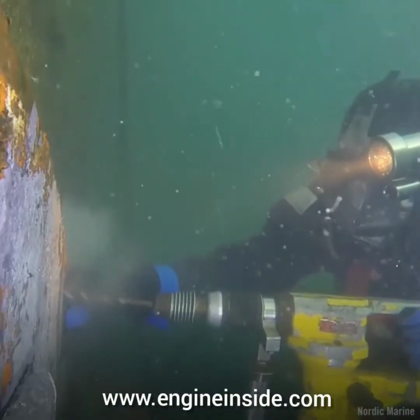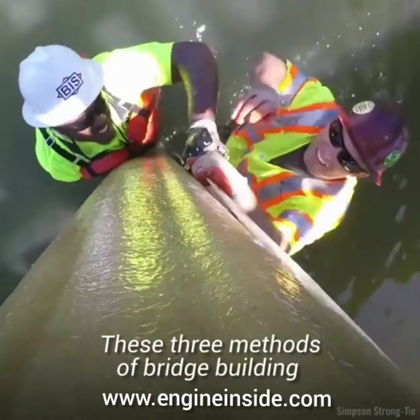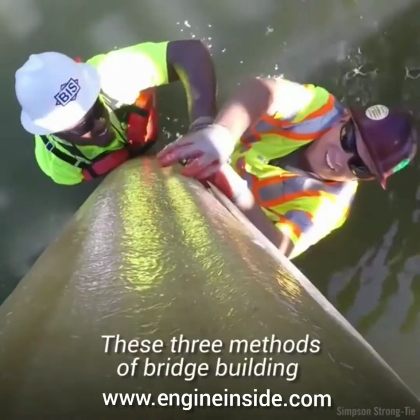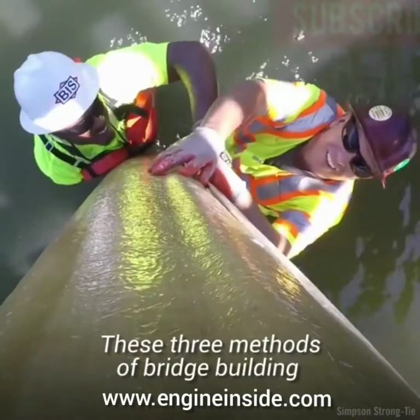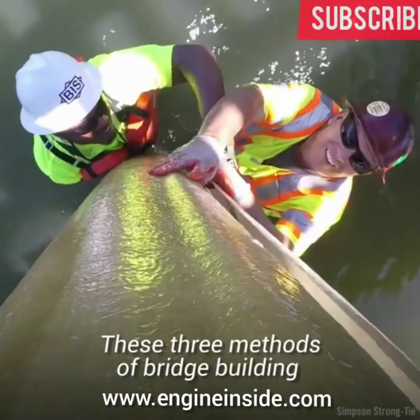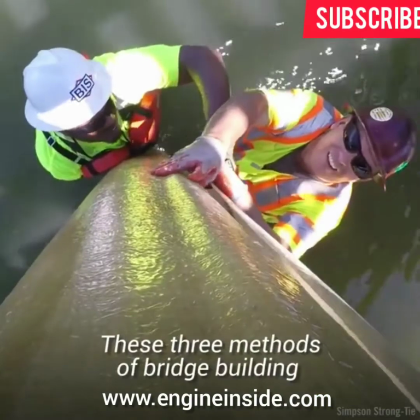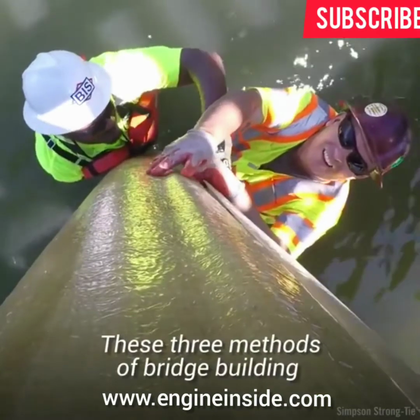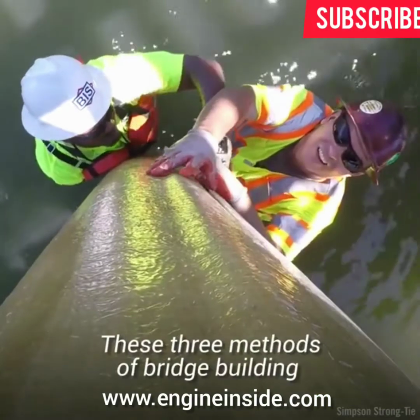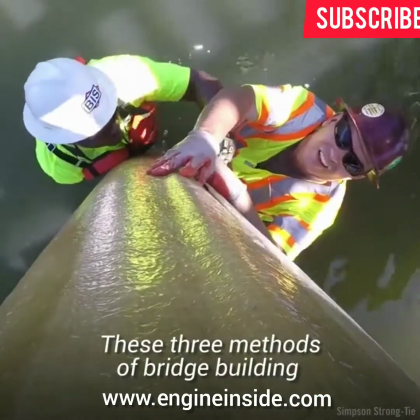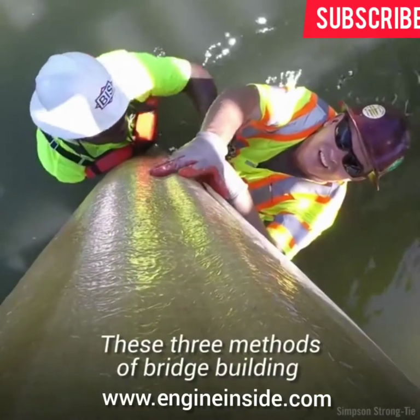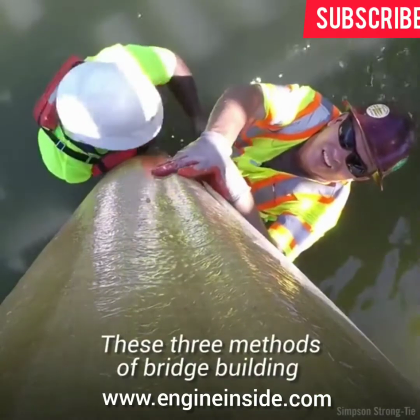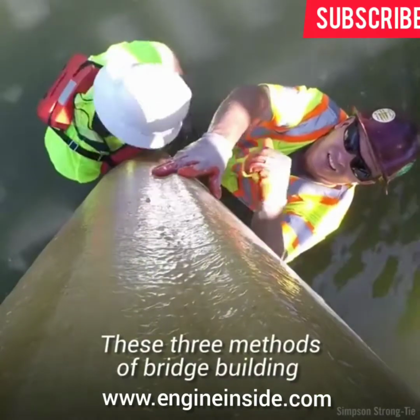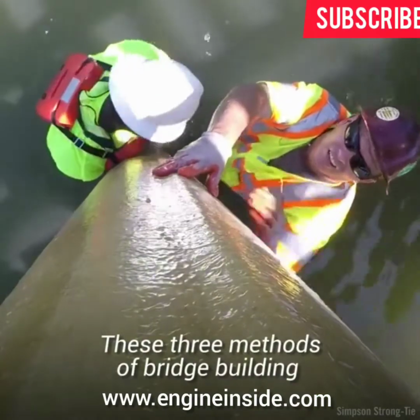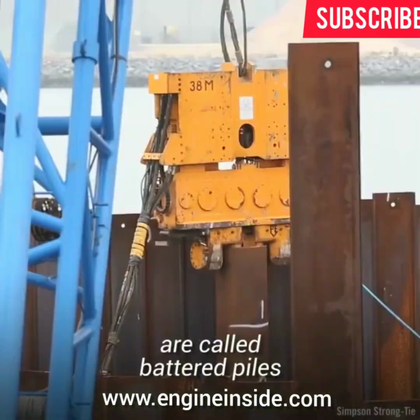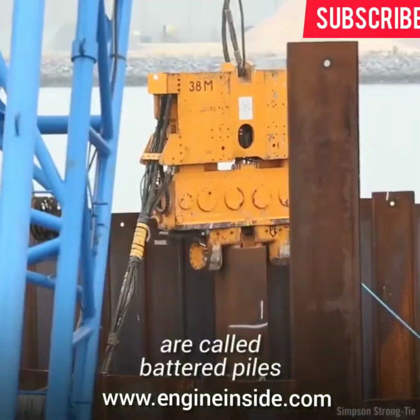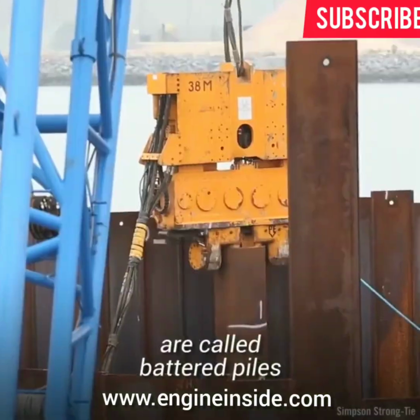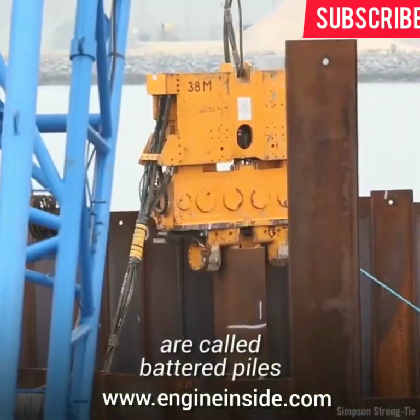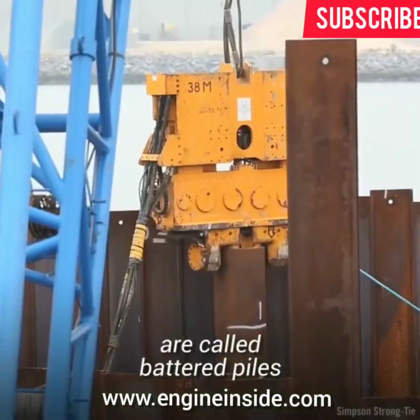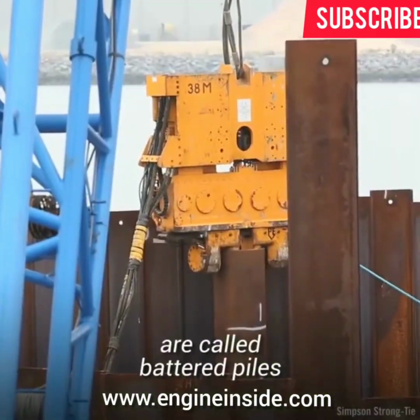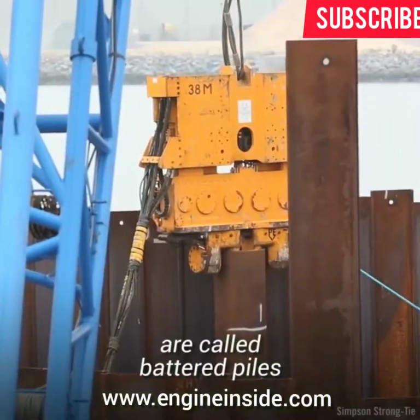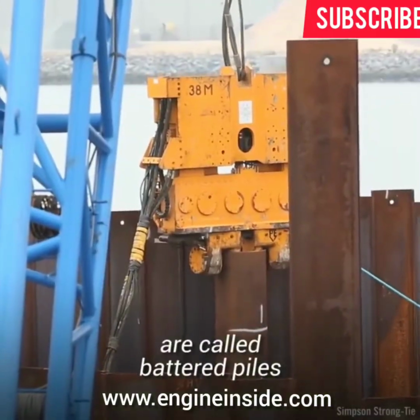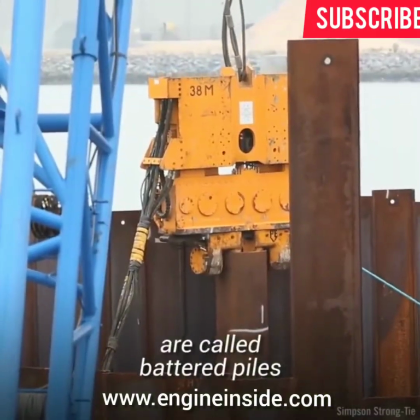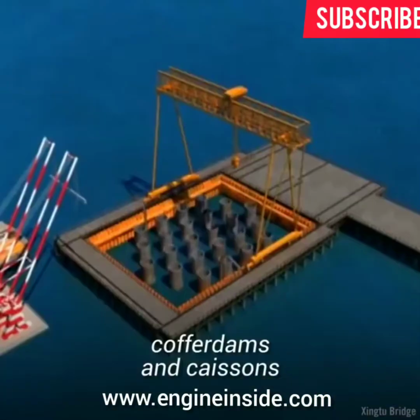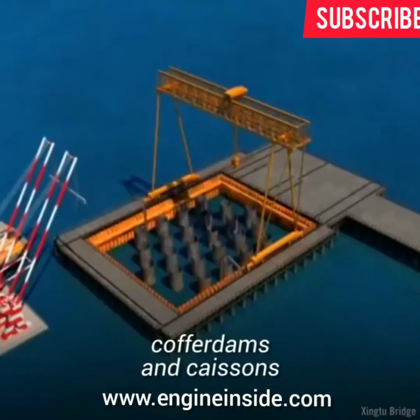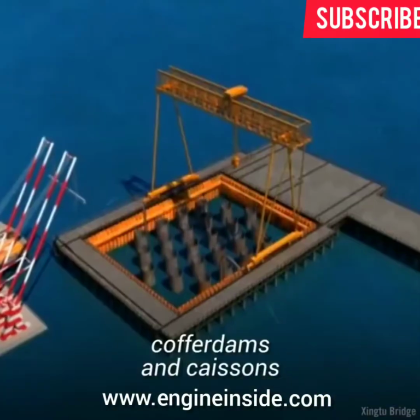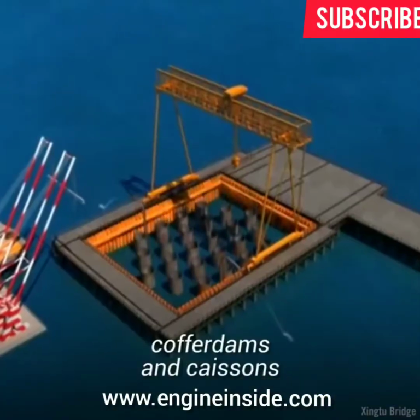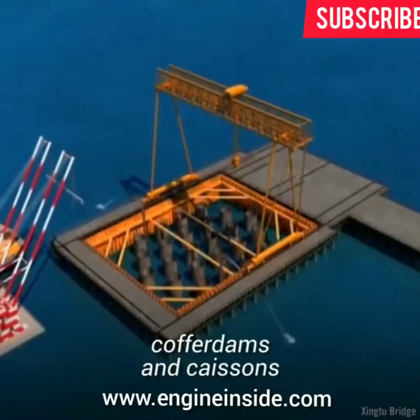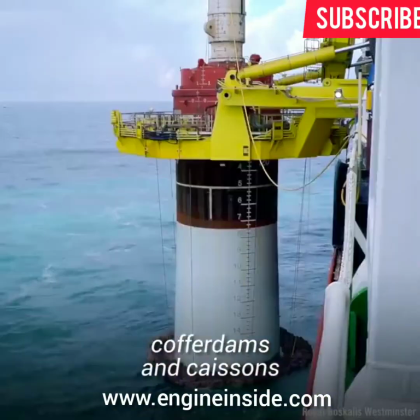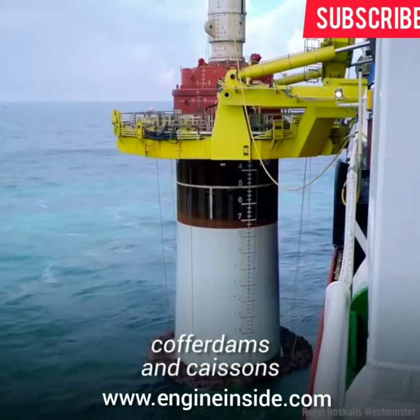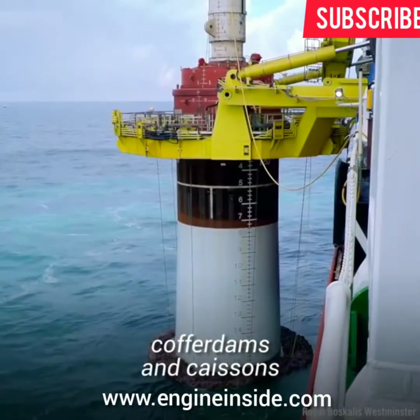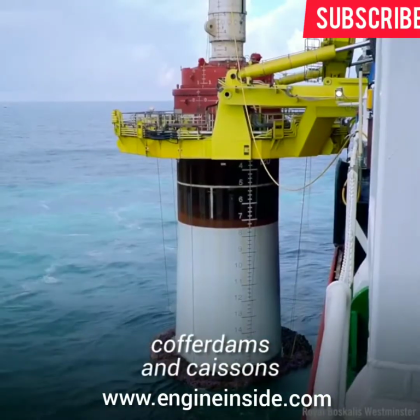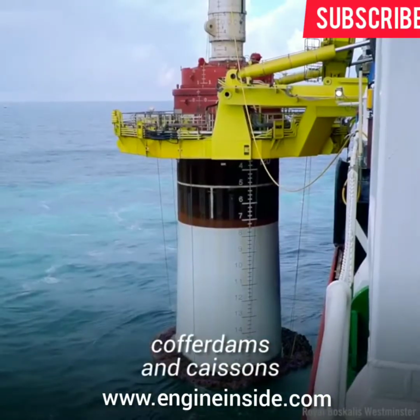These three methods of bridge building are called battered piles, cofferdams, and caissons.